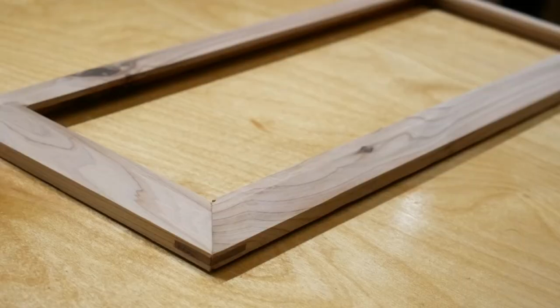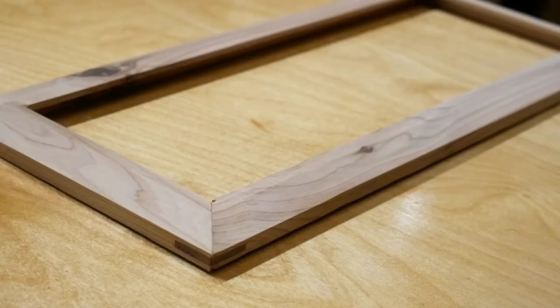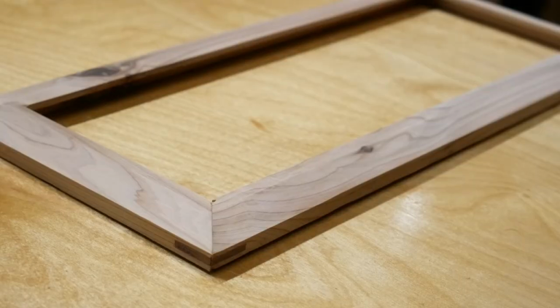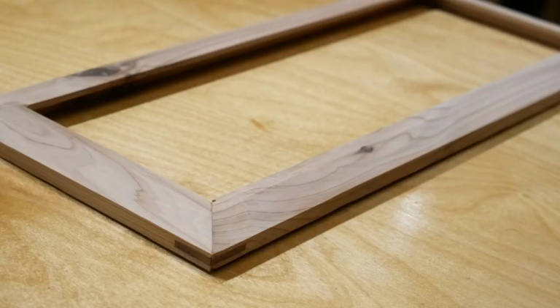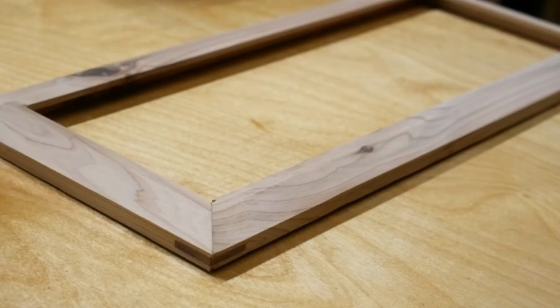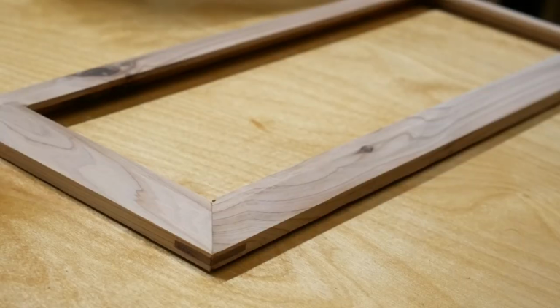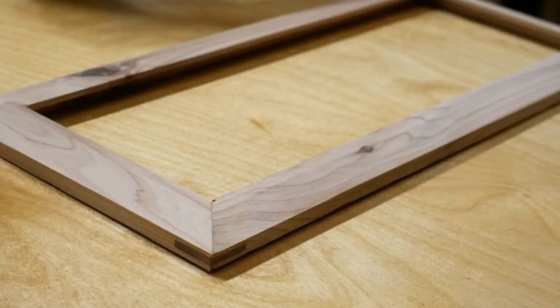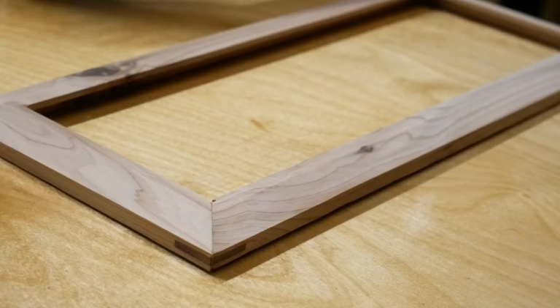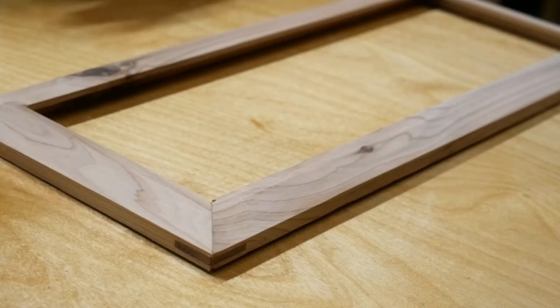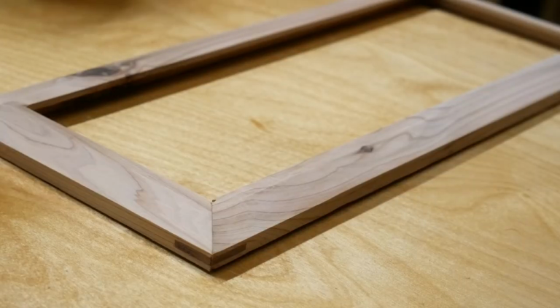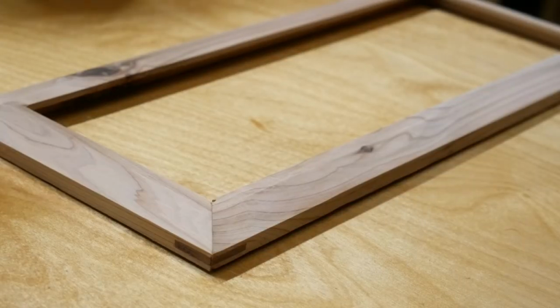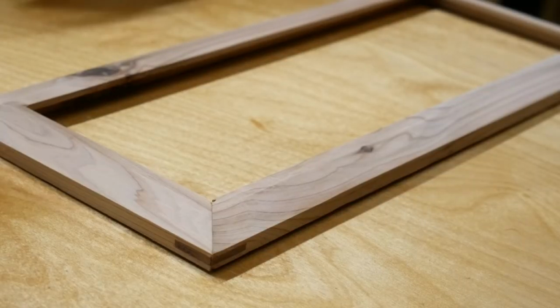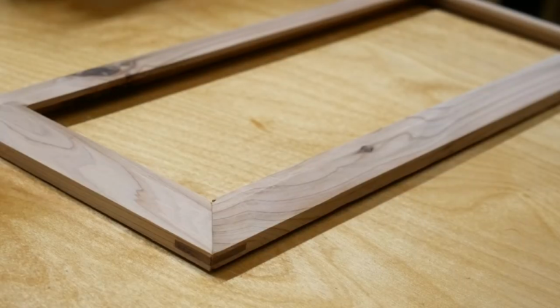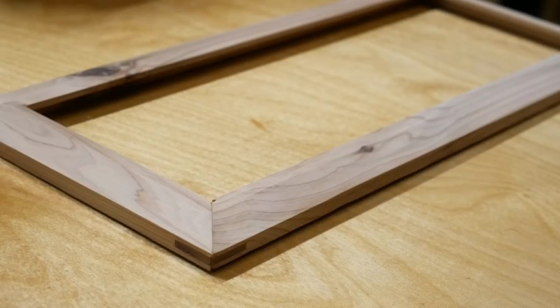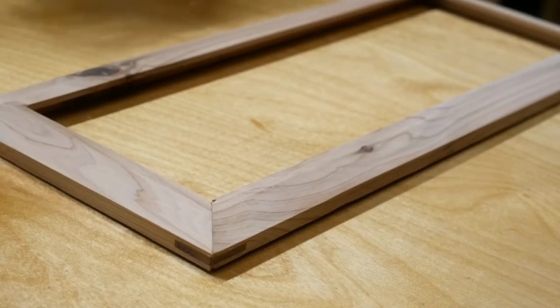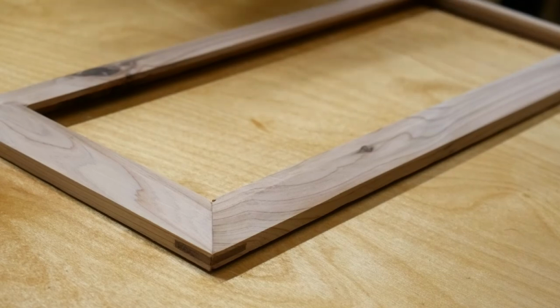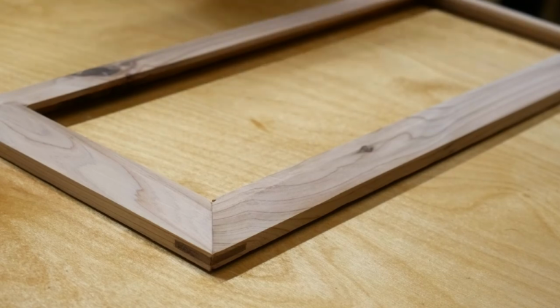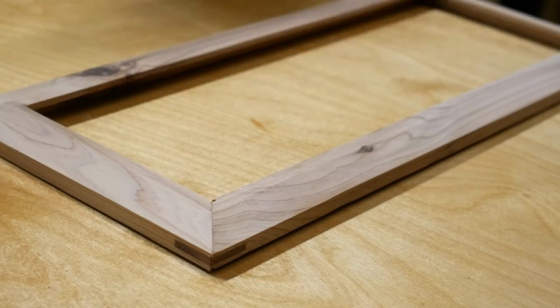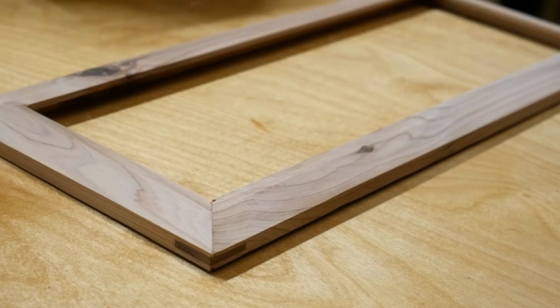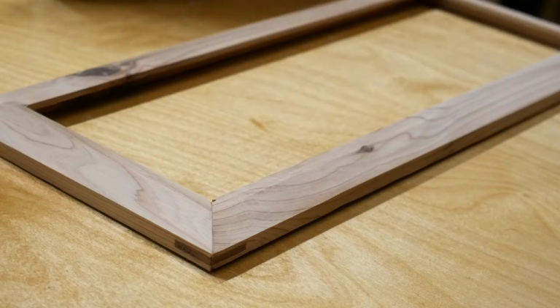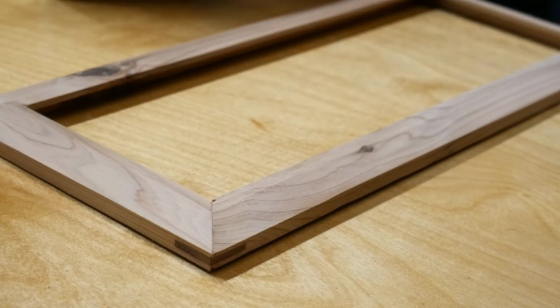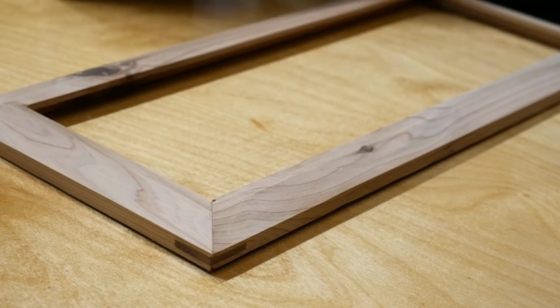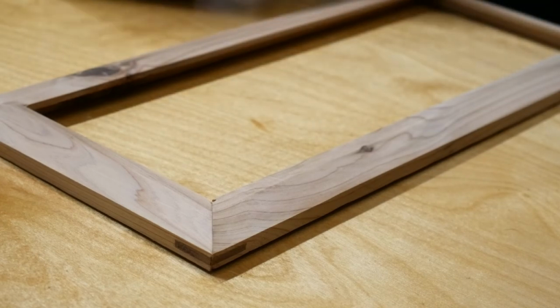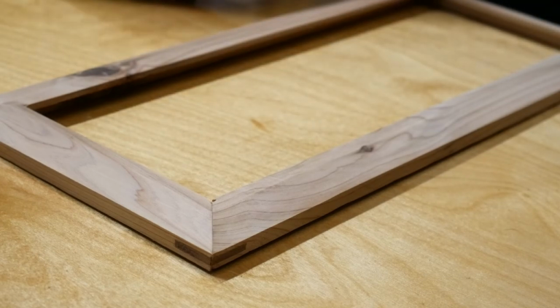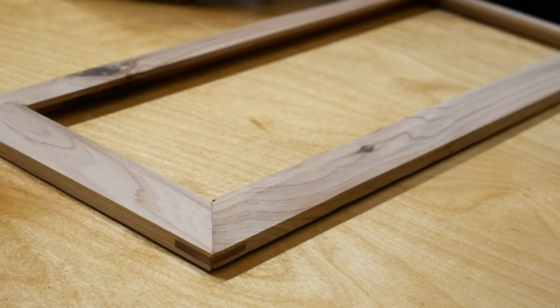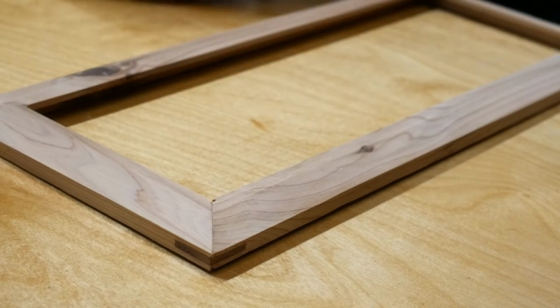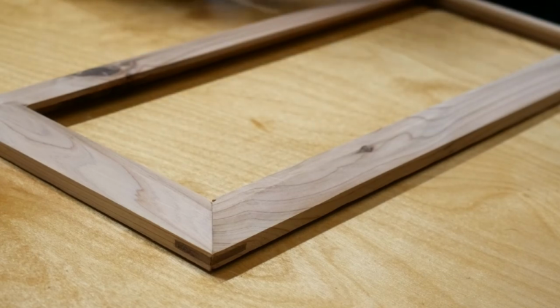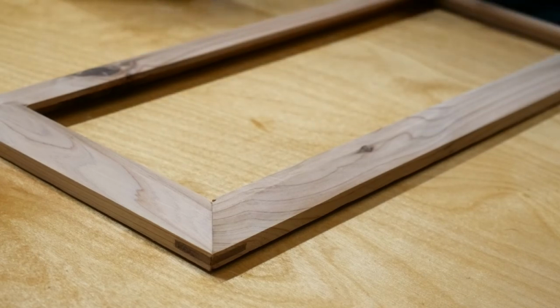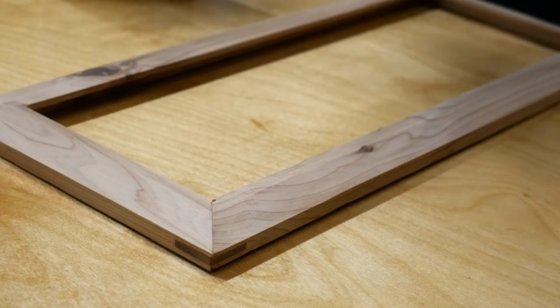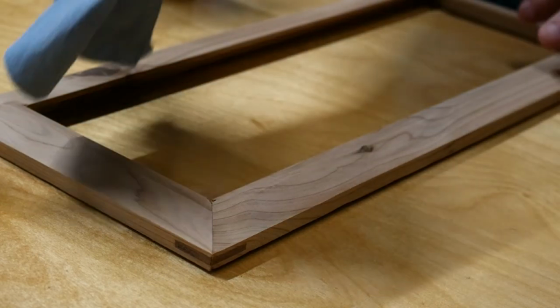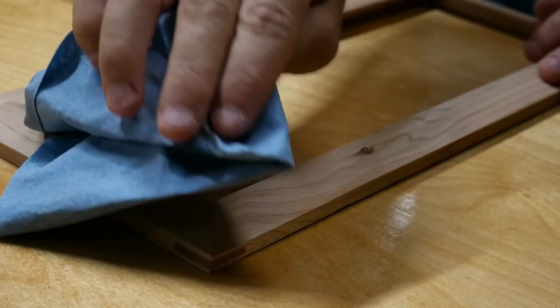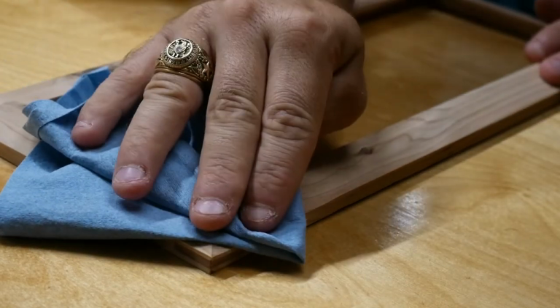After all the splines were flush cut, I sanded everything with 220-grit sandpaper and then finished it using some Danish oil.